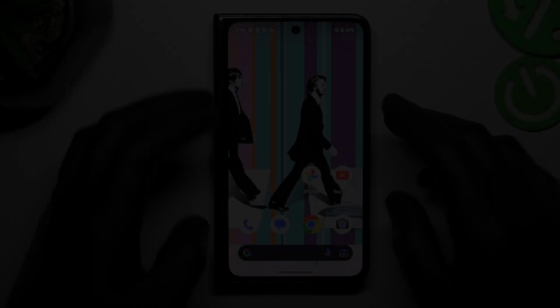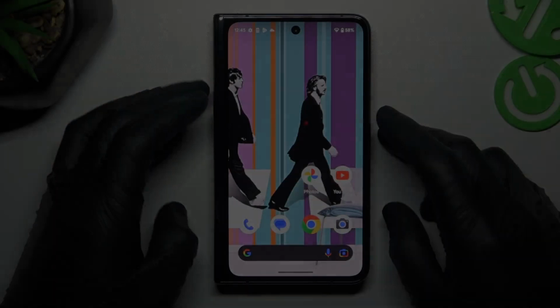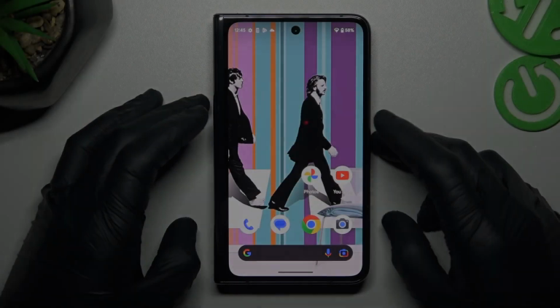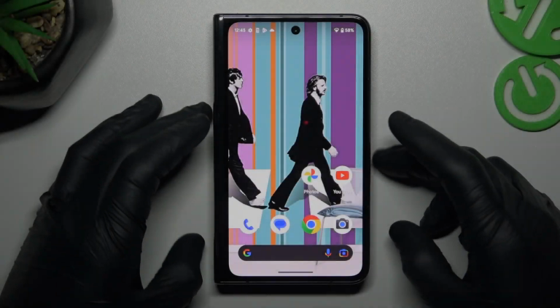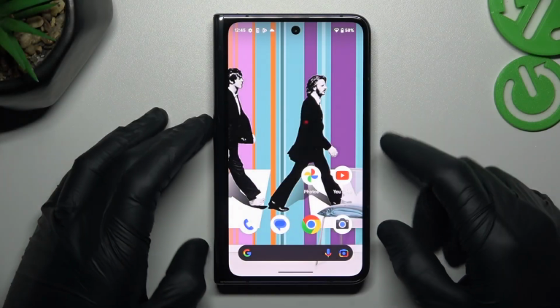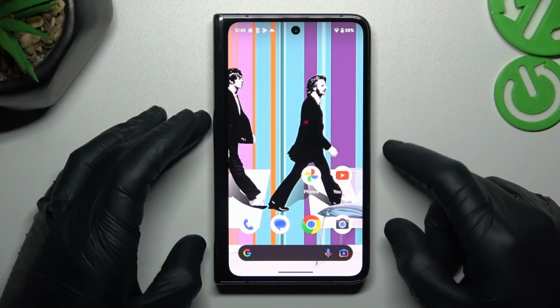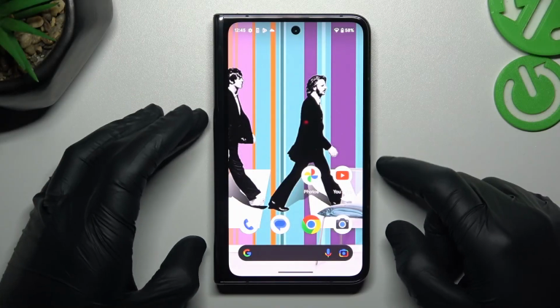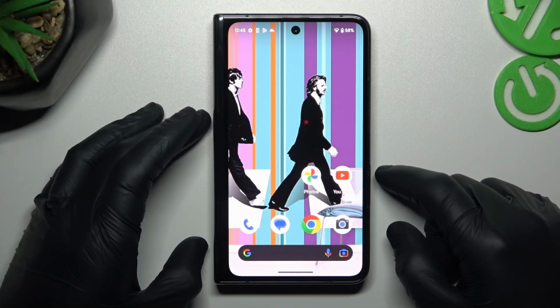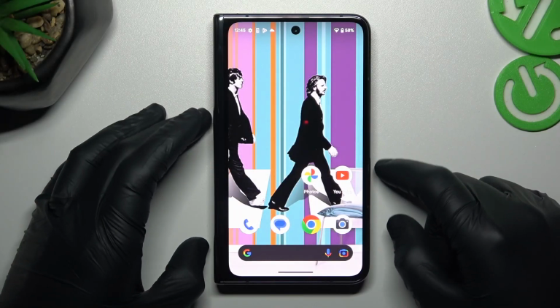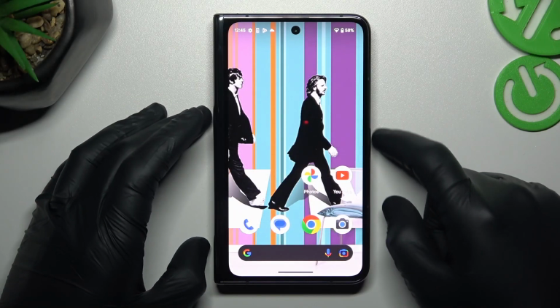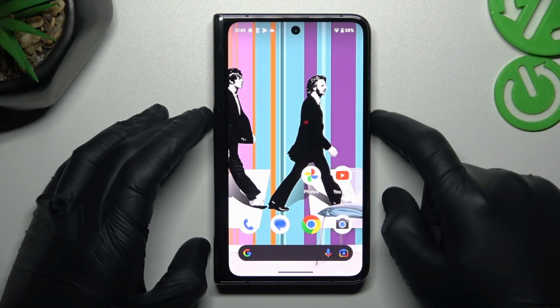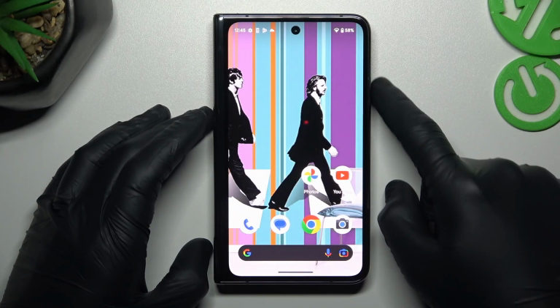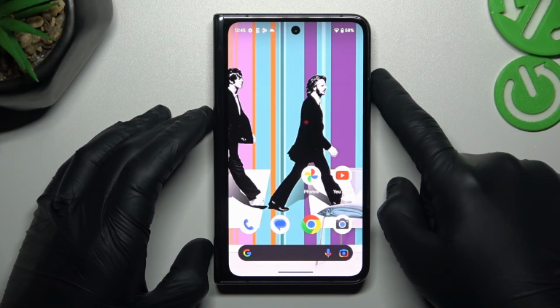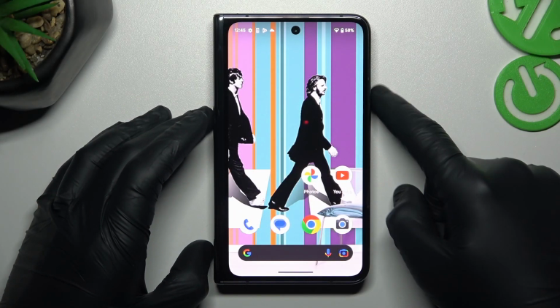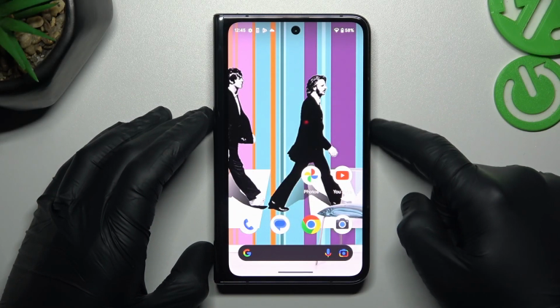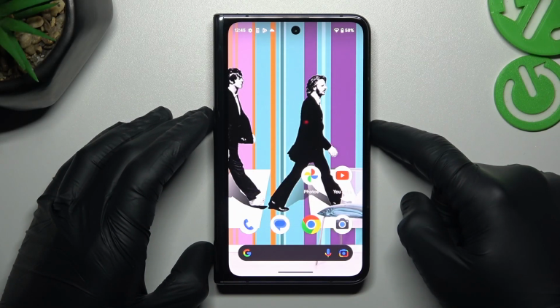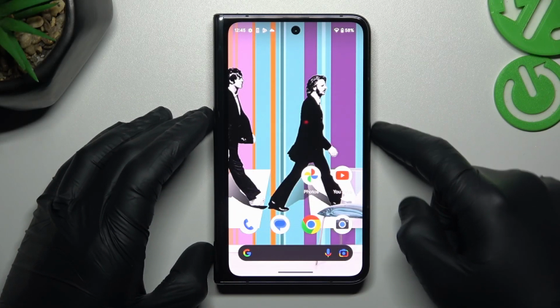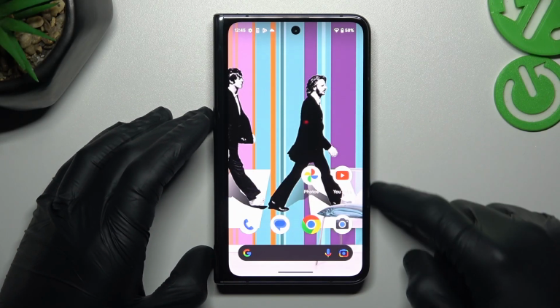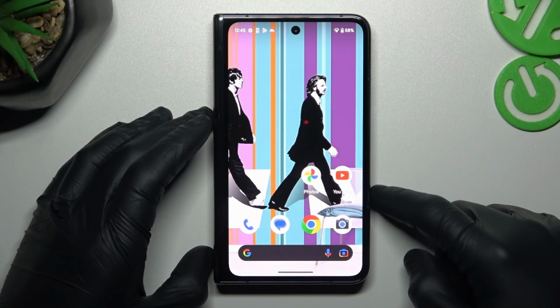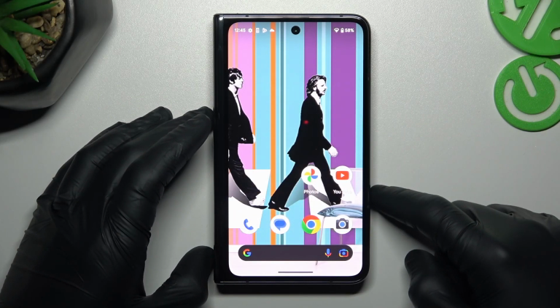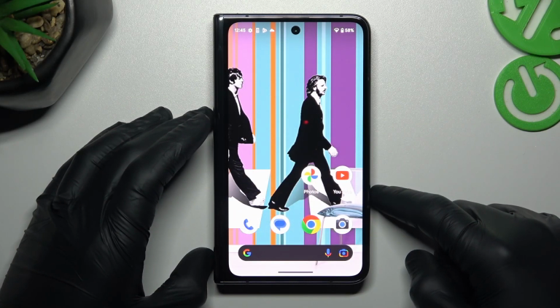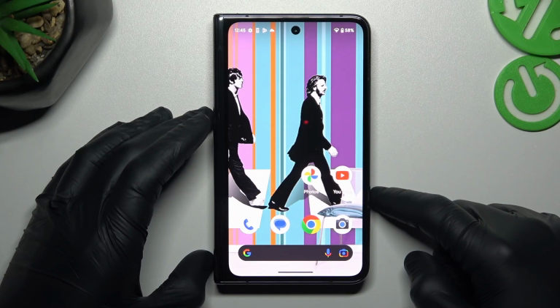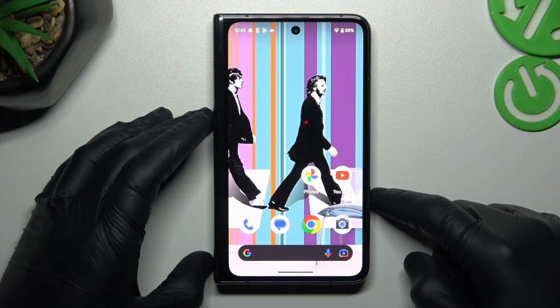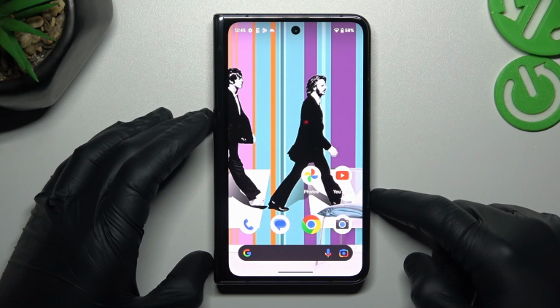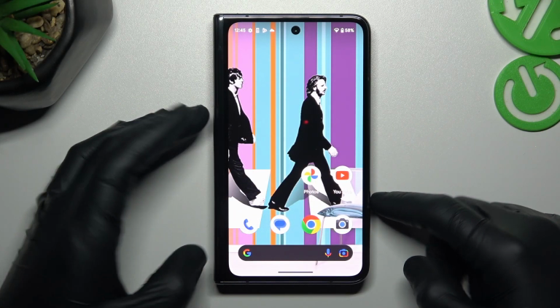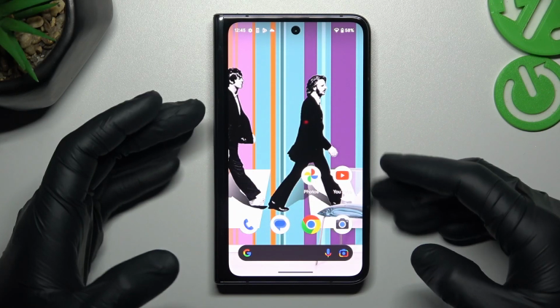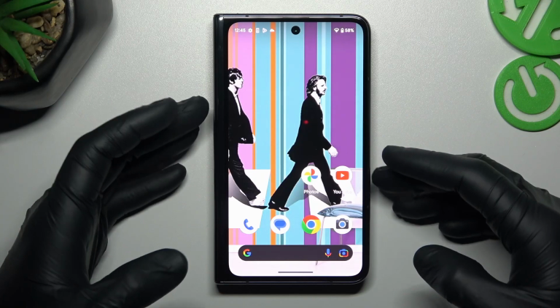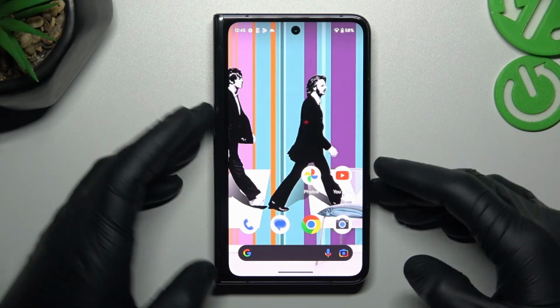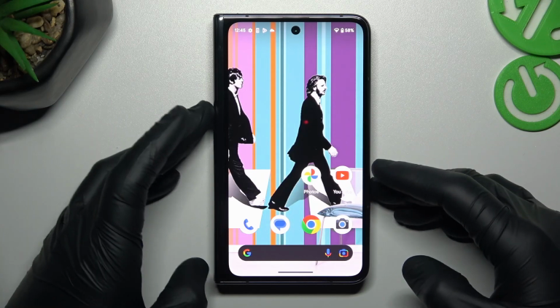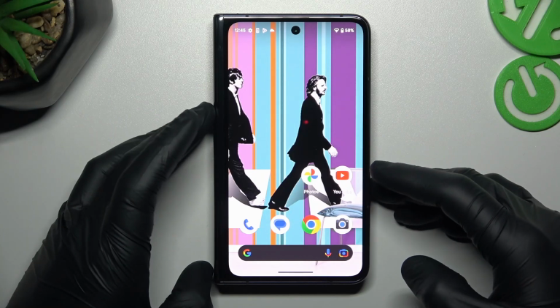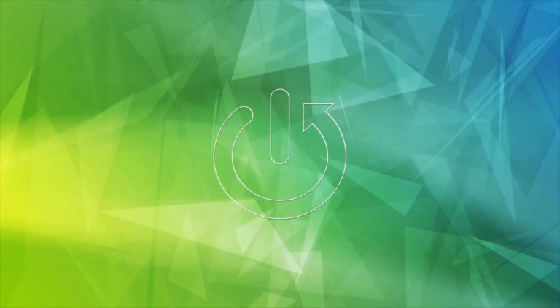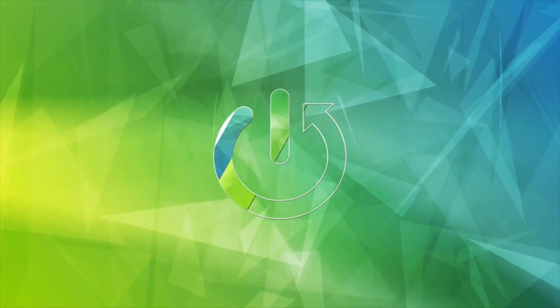Hello guys, today I'm going to show you how we can change the volume button function in the camera in Google Pixel Fold.